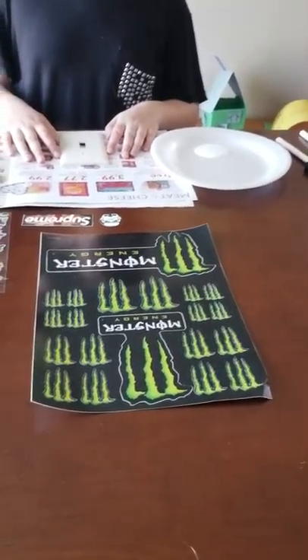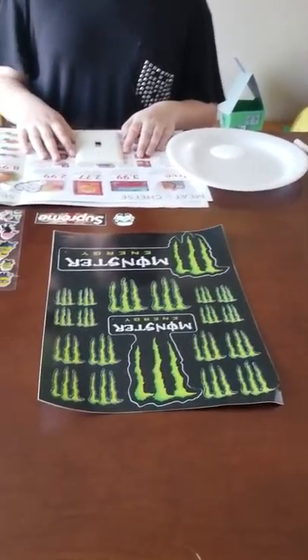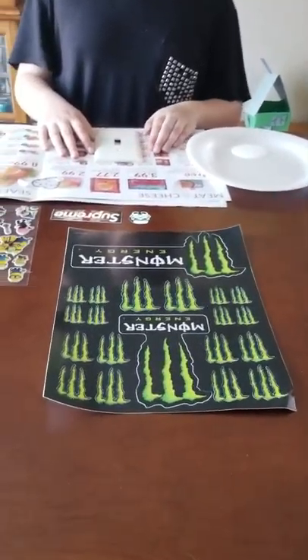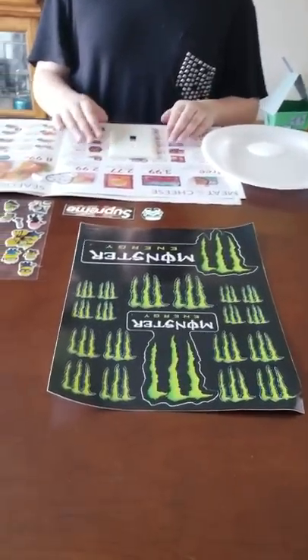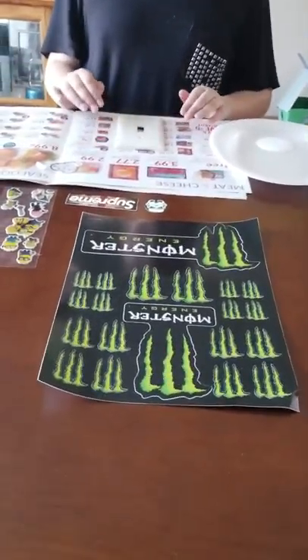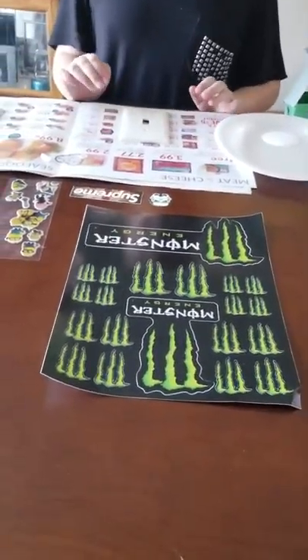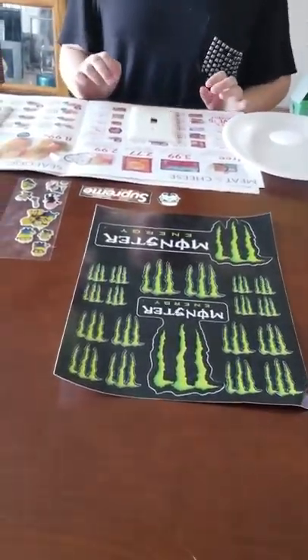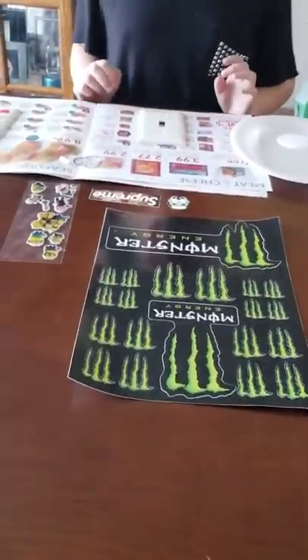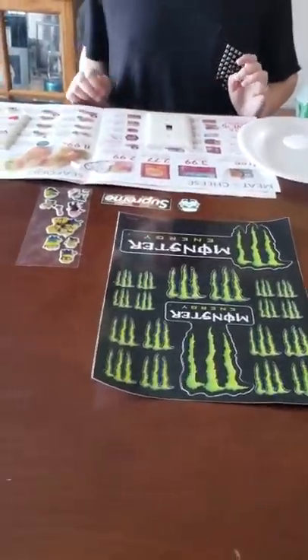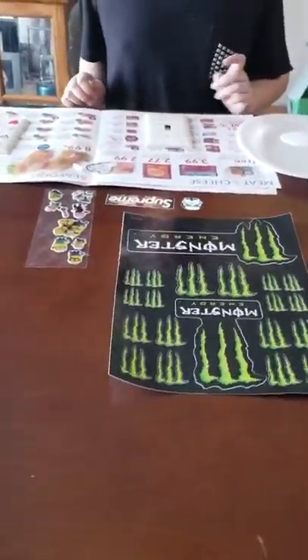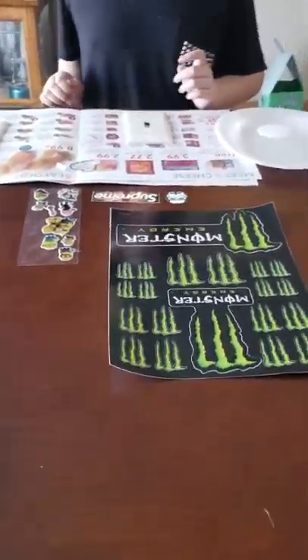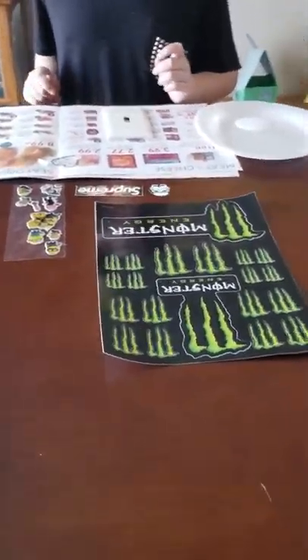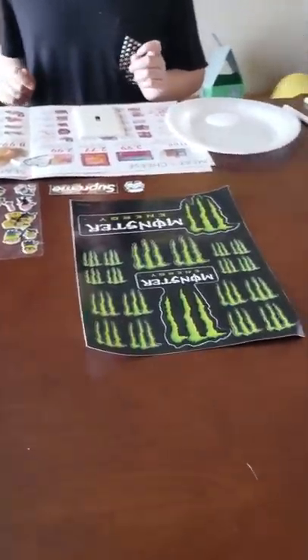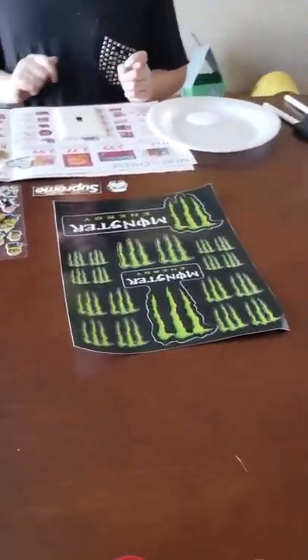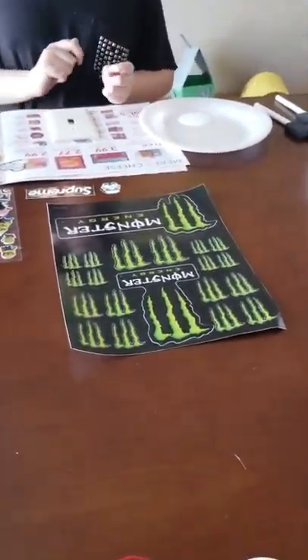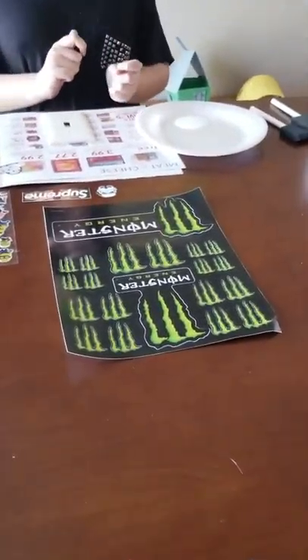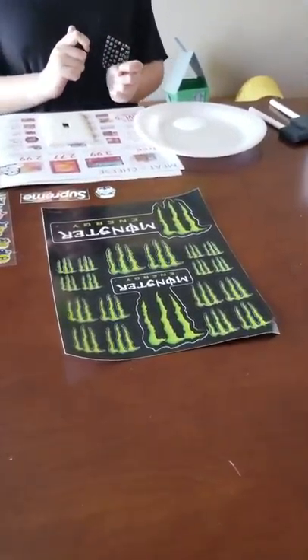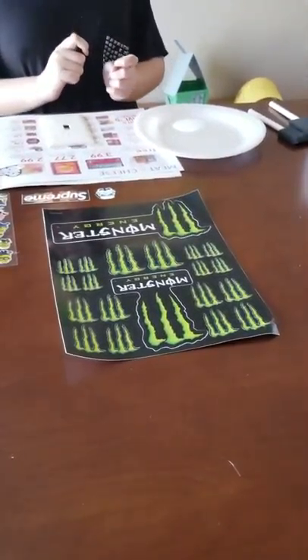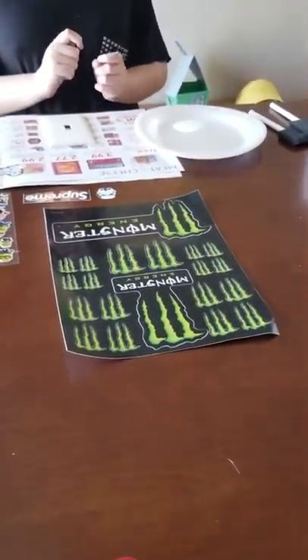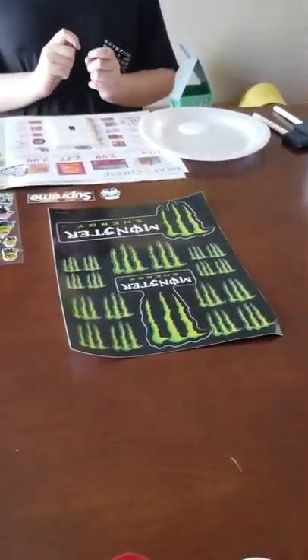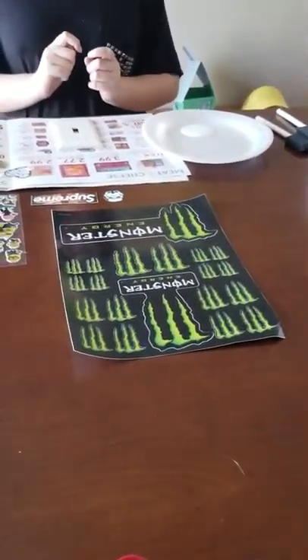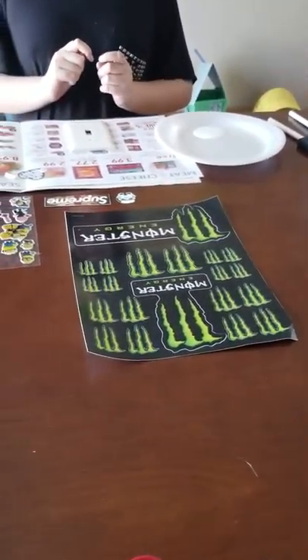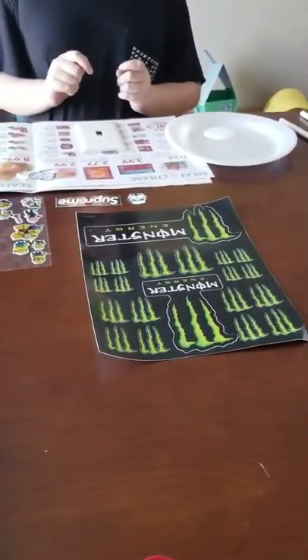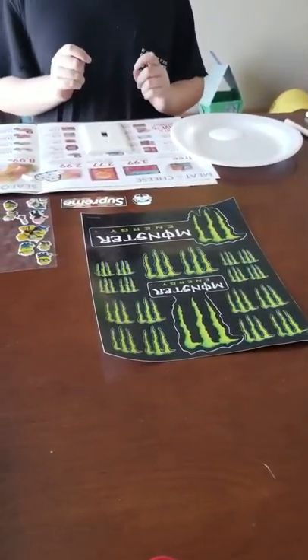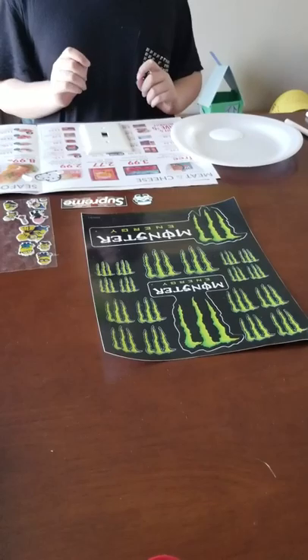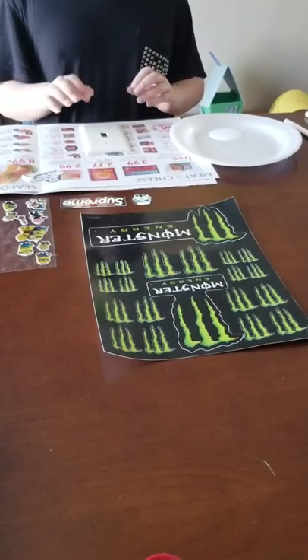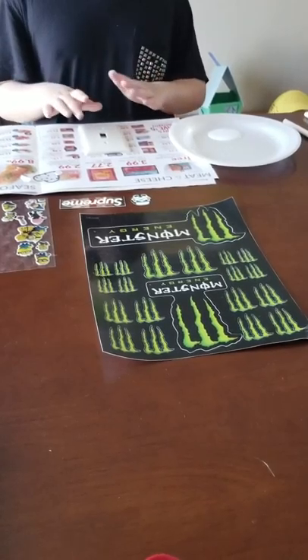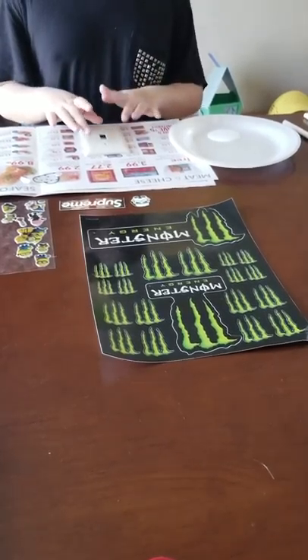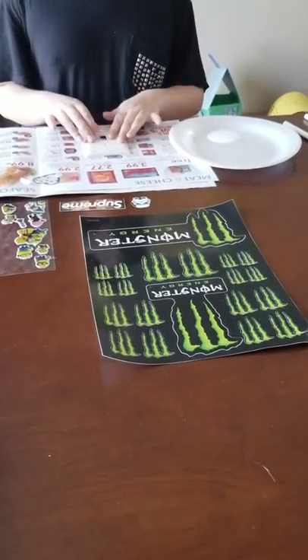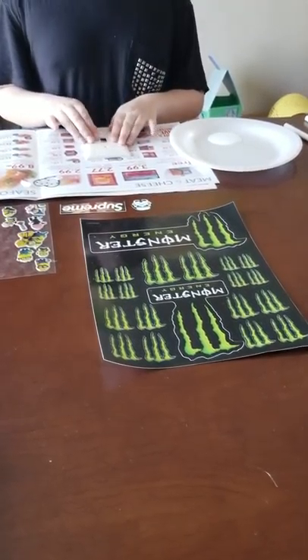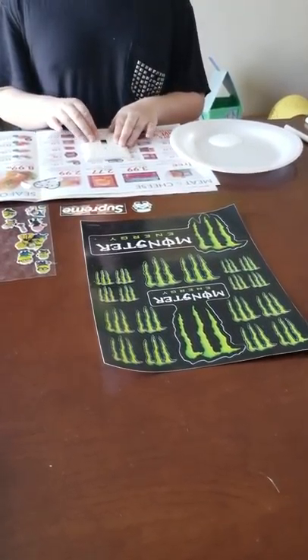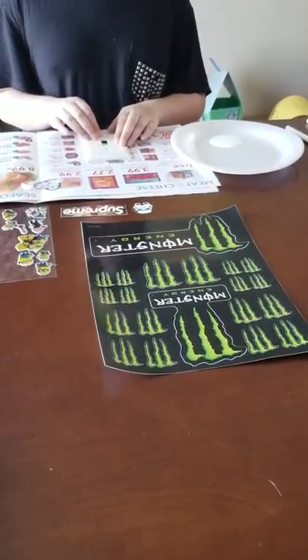Hi guys and welcome back to my channel. Today I'm going to be showing you how to make your own light switch cover.